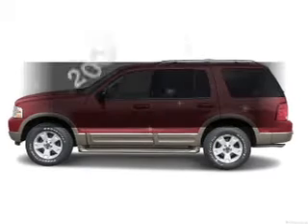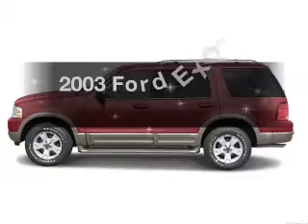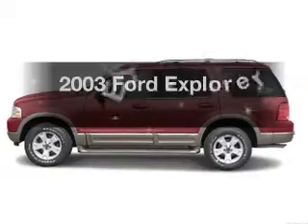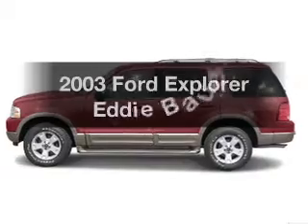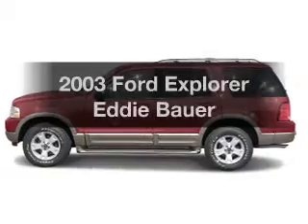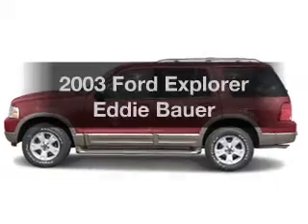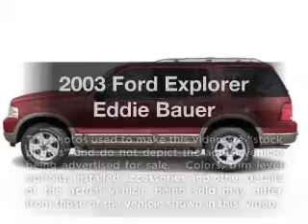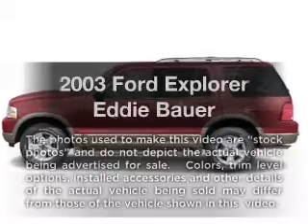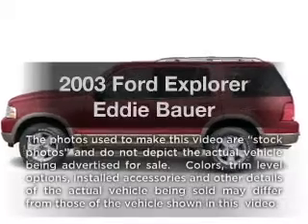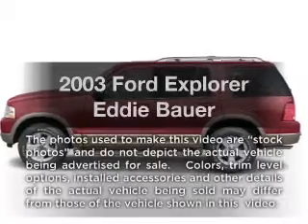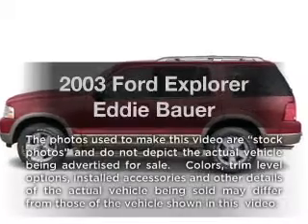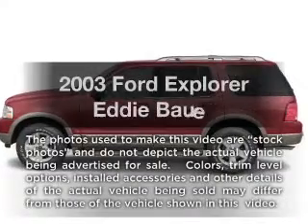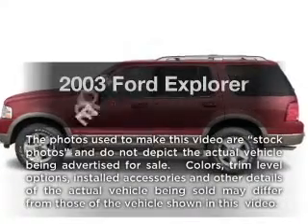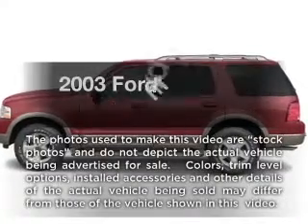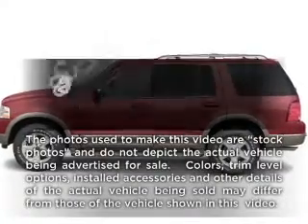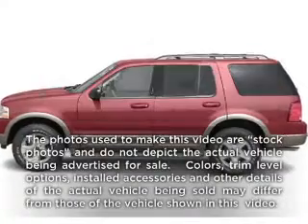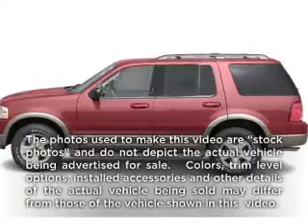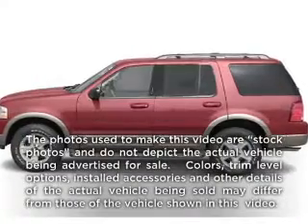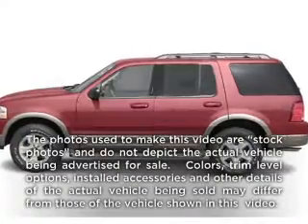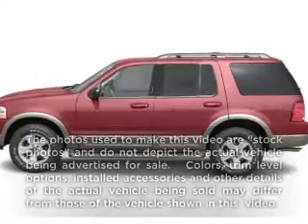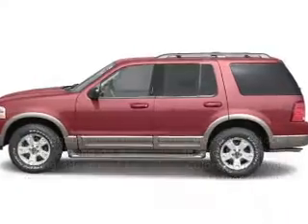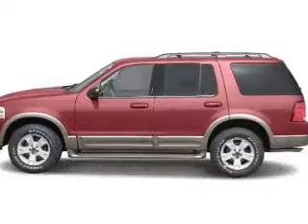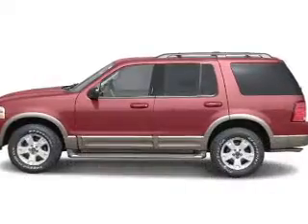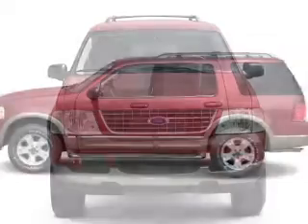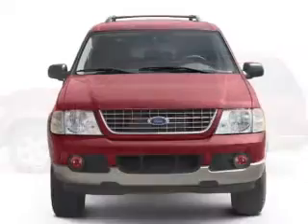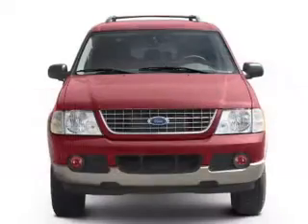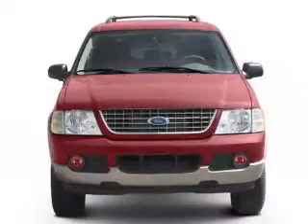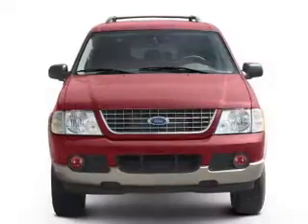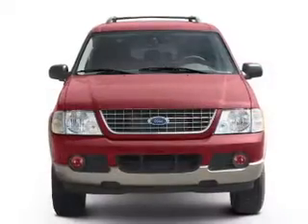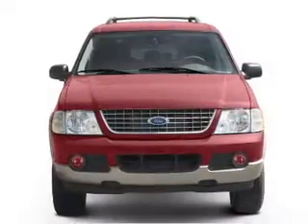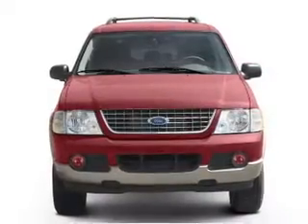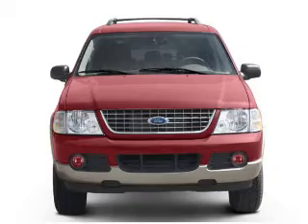Introducing the 2003 Ford Explorer. Travel the roads in style and comfort in this great vehicle.